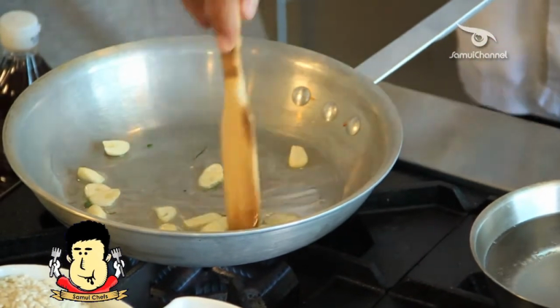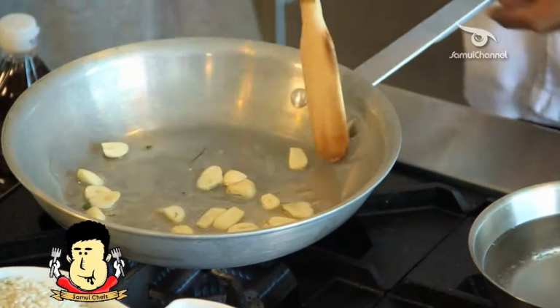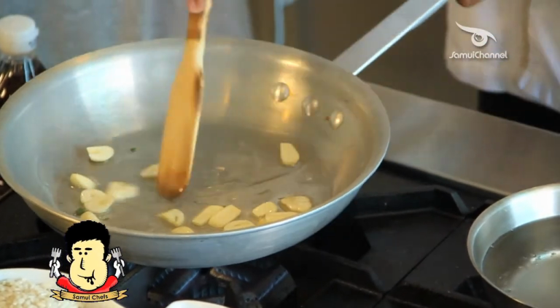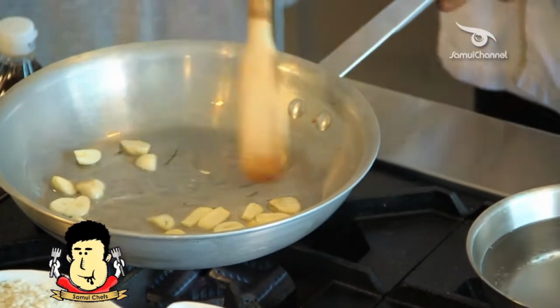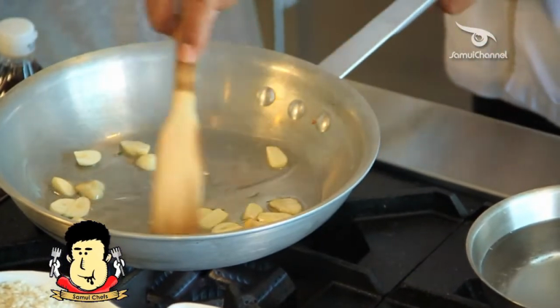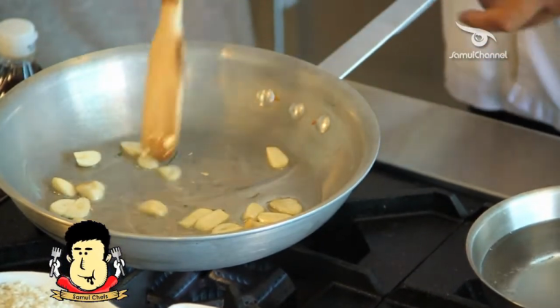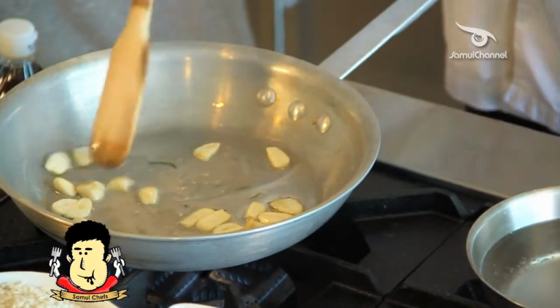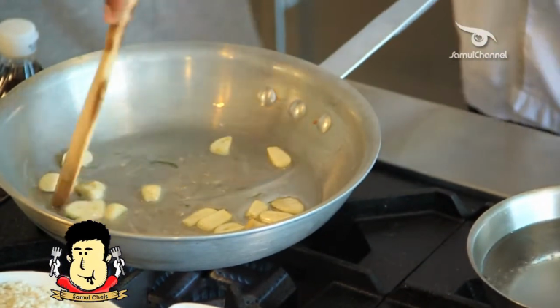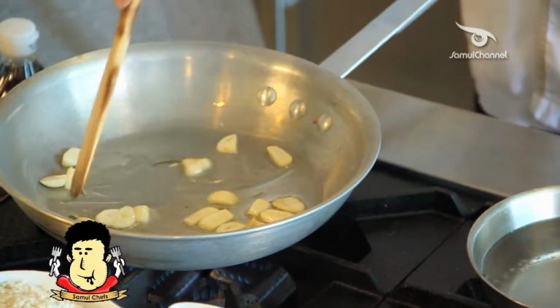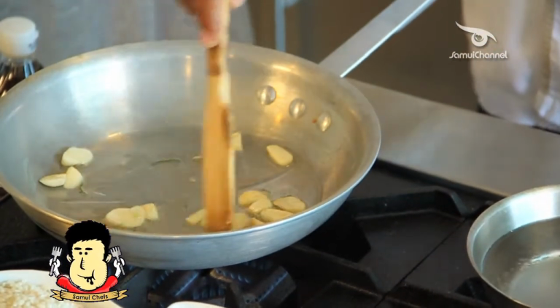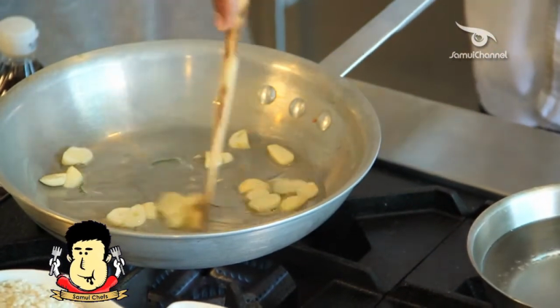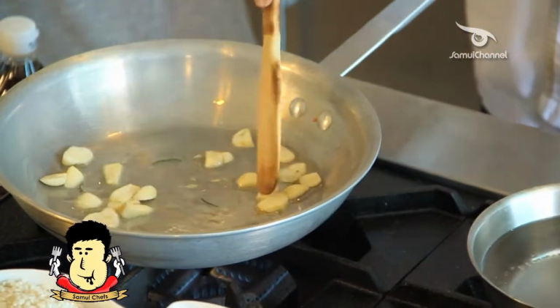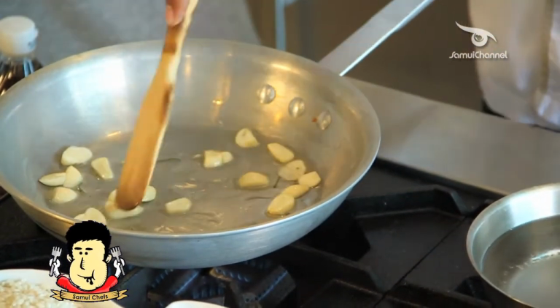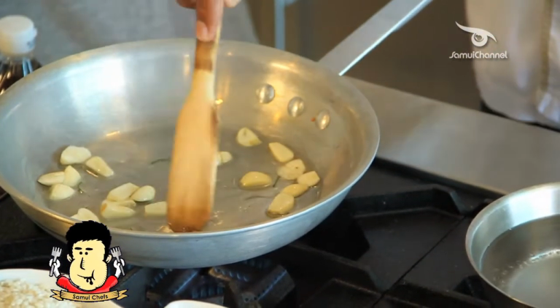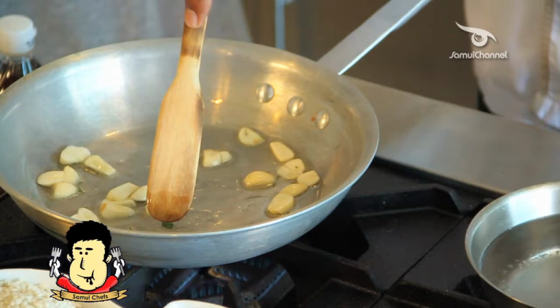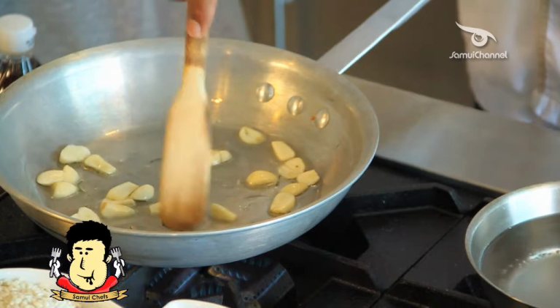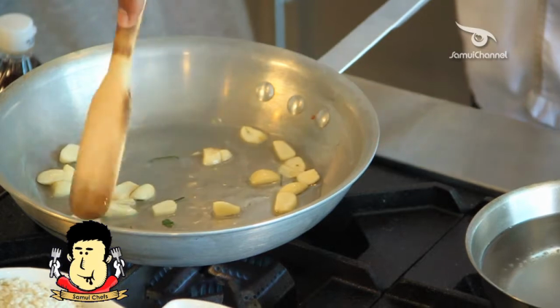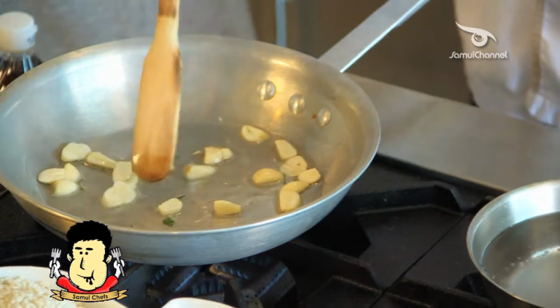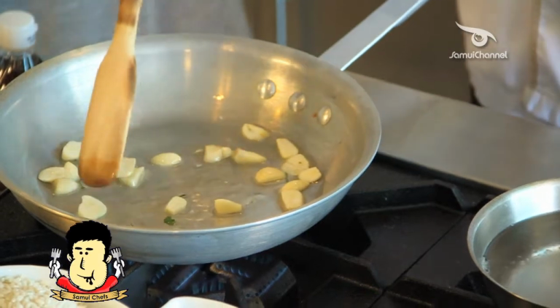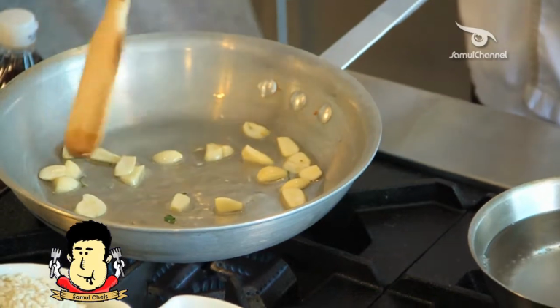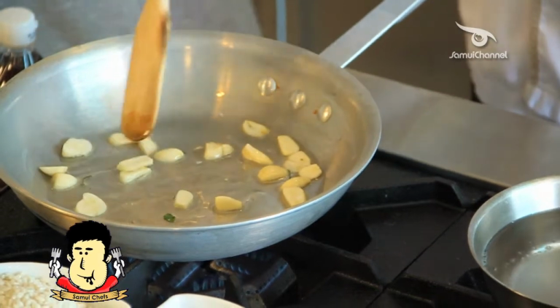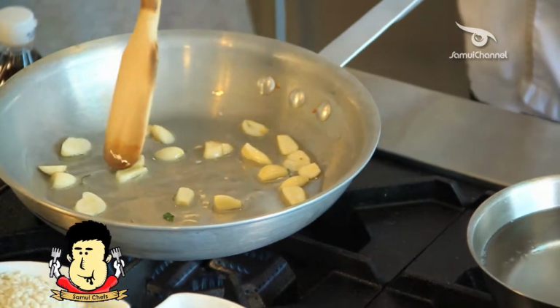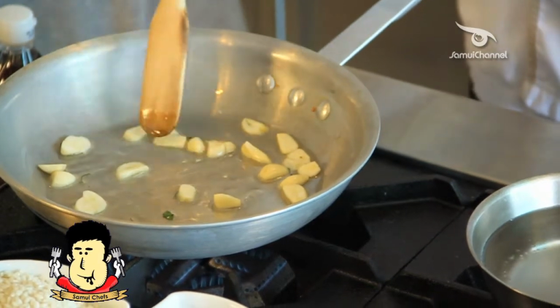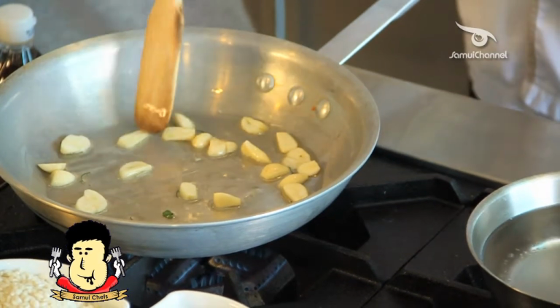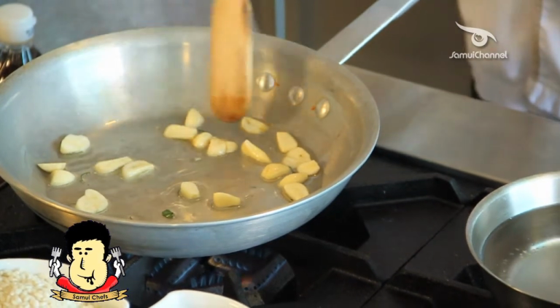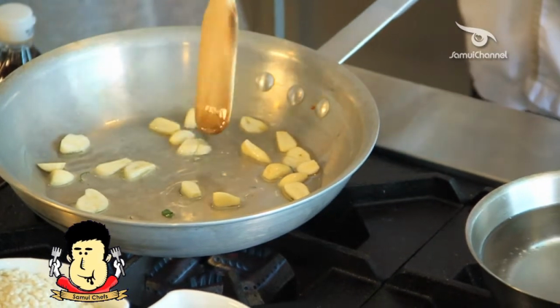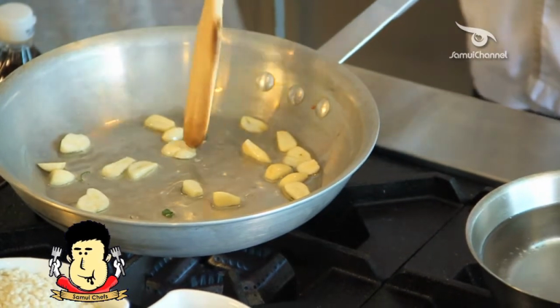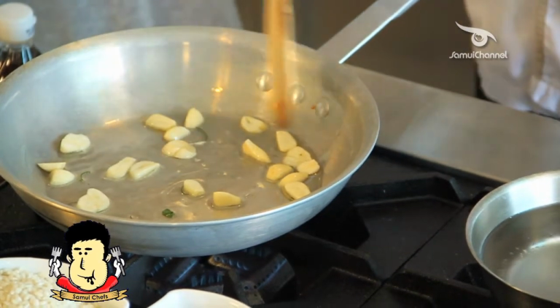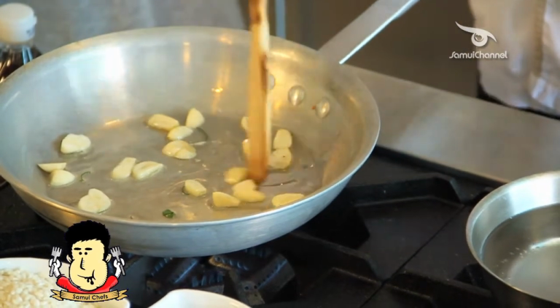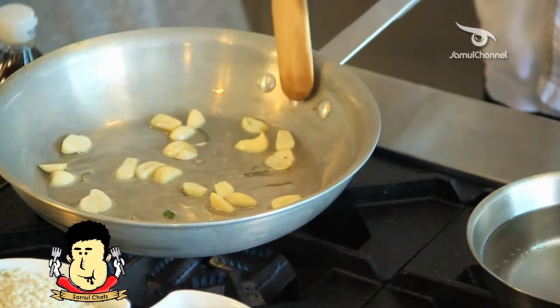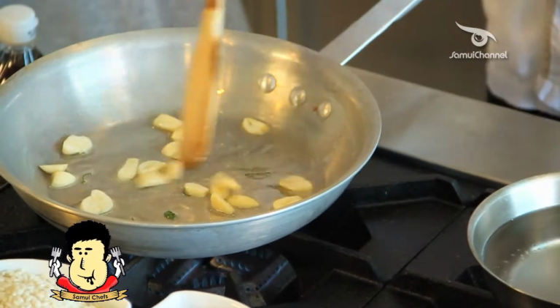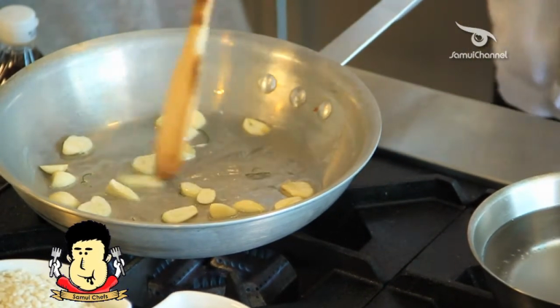I love garlic and this is the ingredient. These ingredients are for two persons.